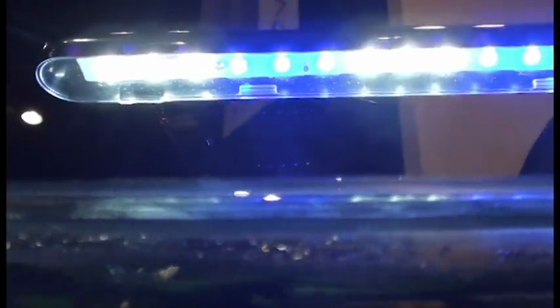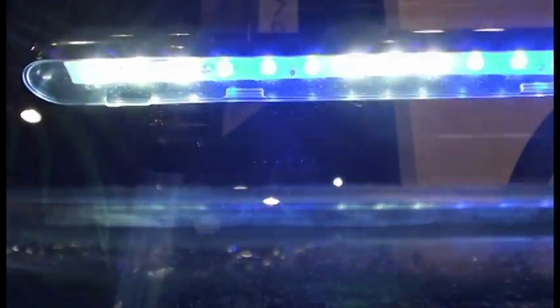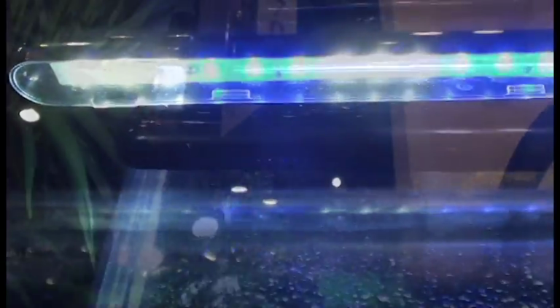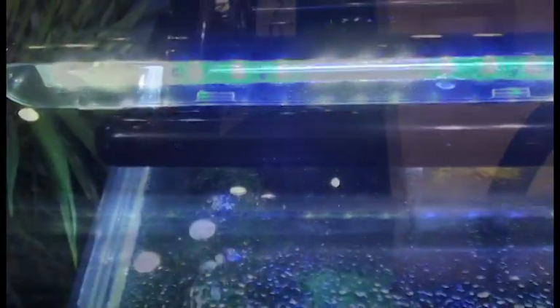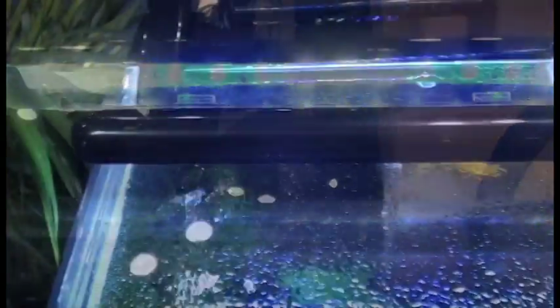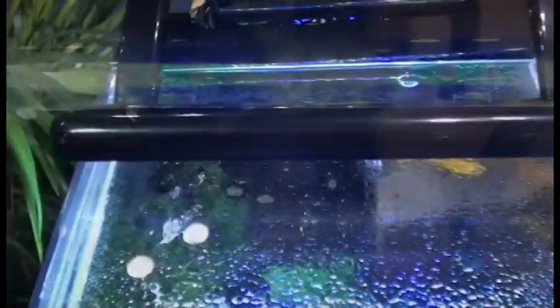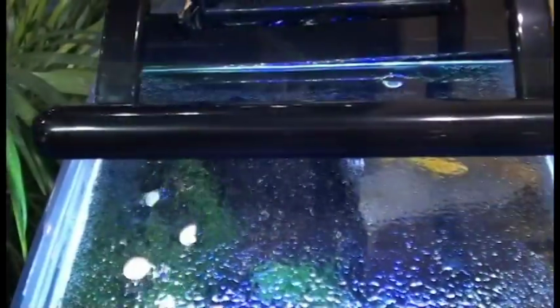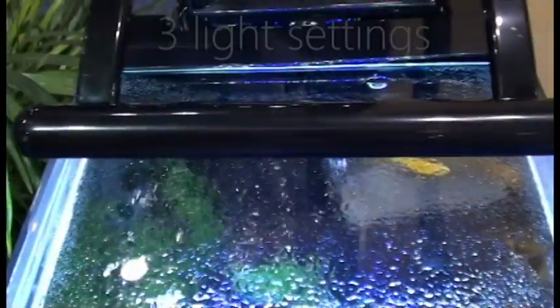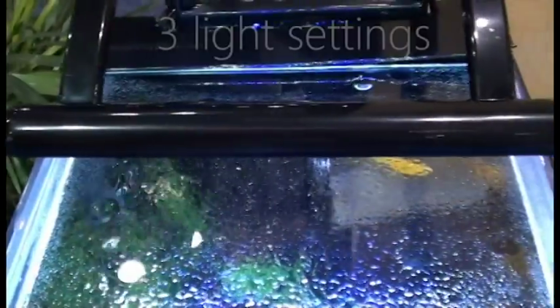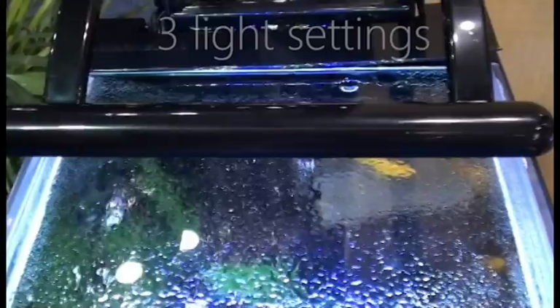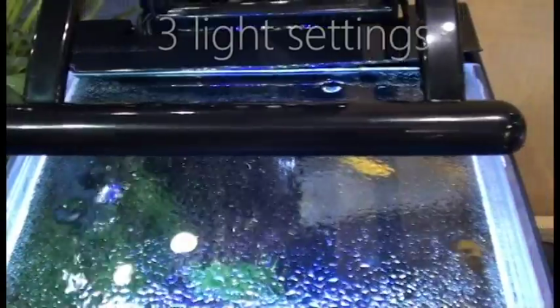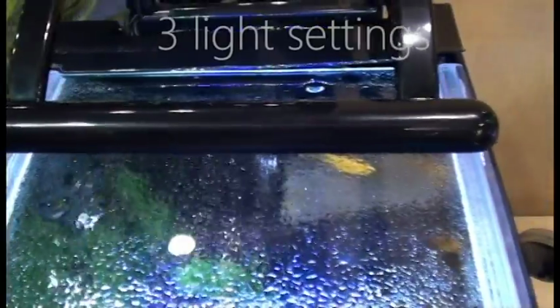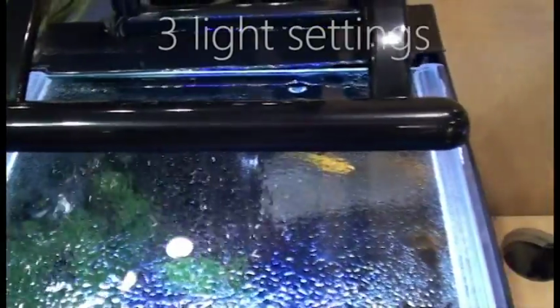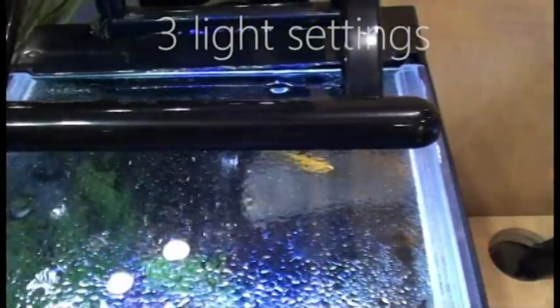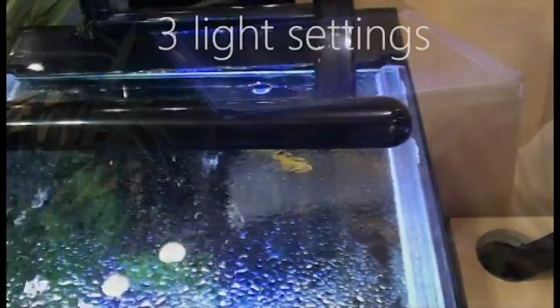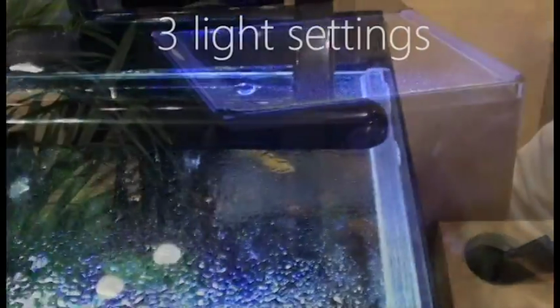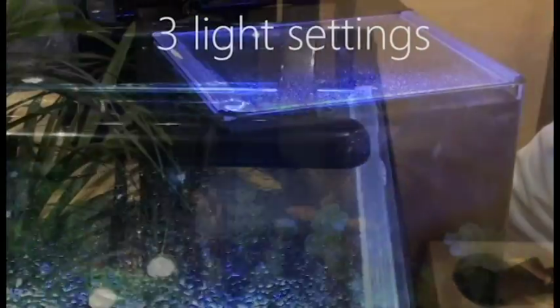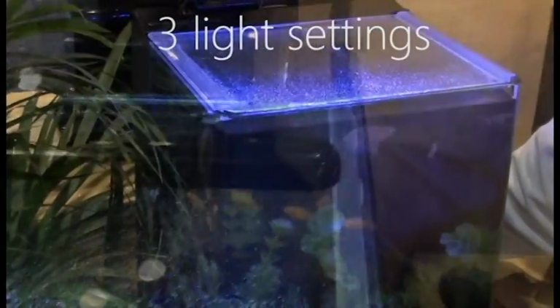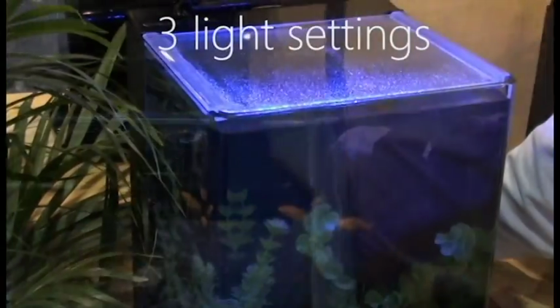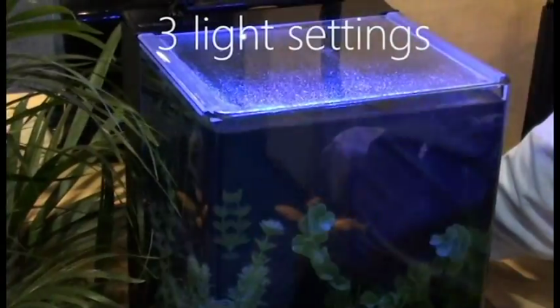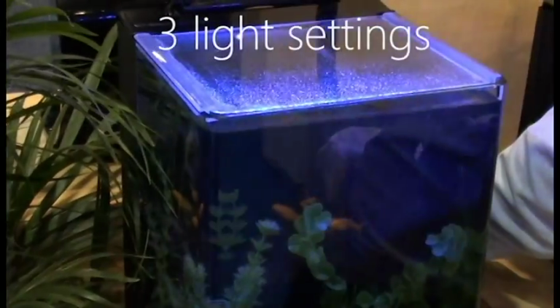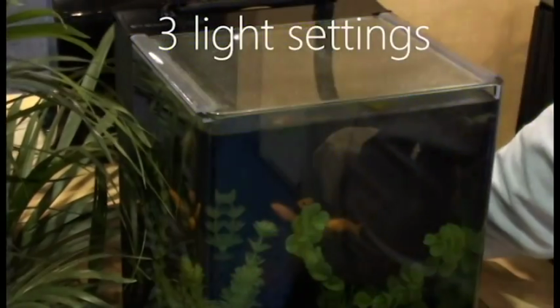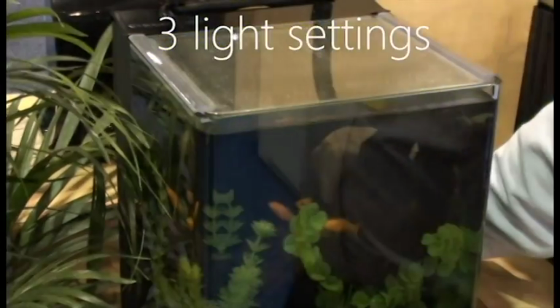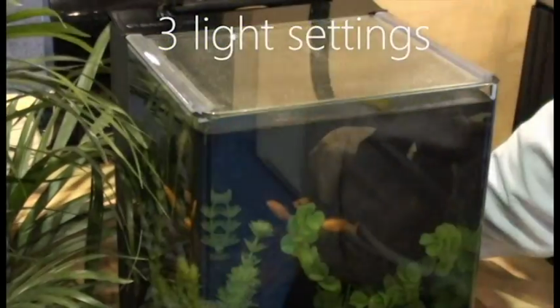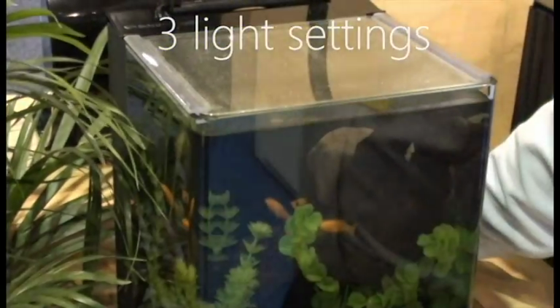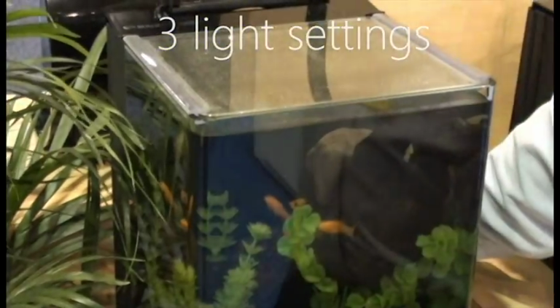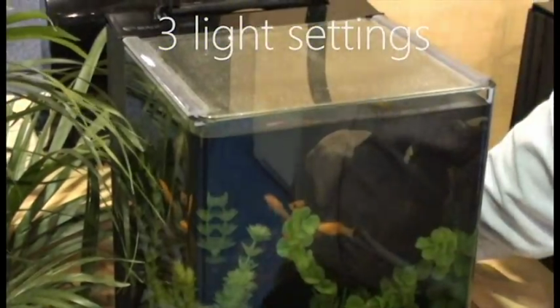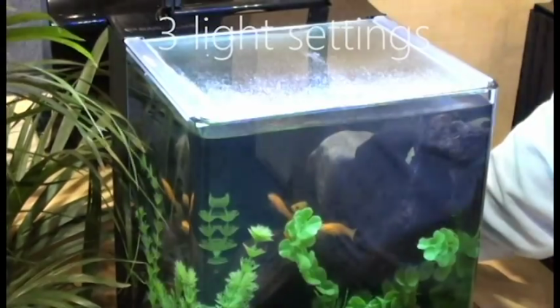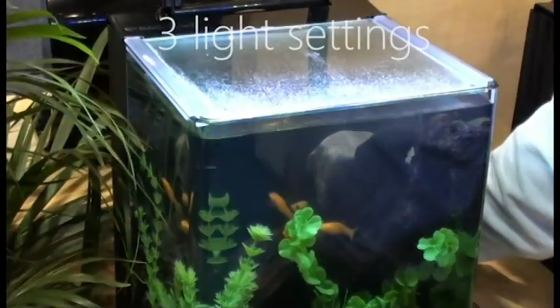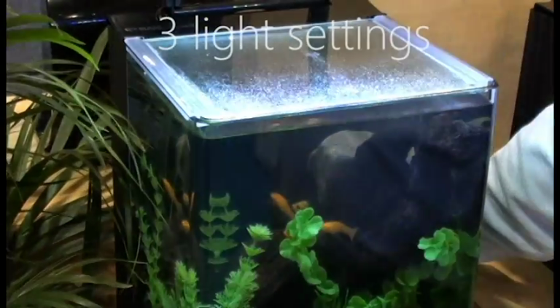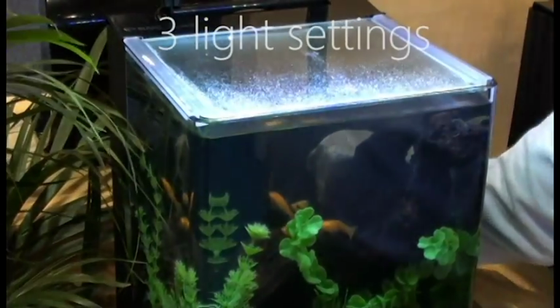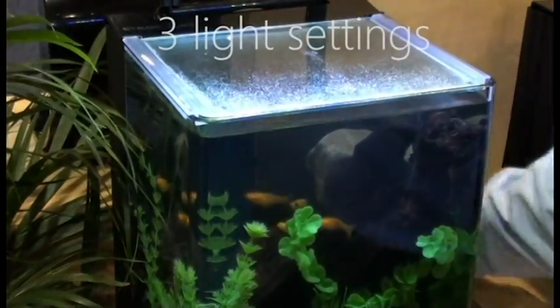Bright and energy efficient LED lights toggle between three settings to create the perfect atmosphere for your fish.